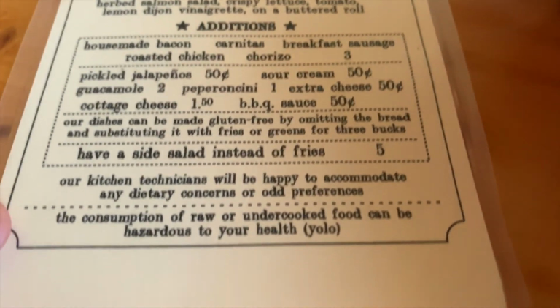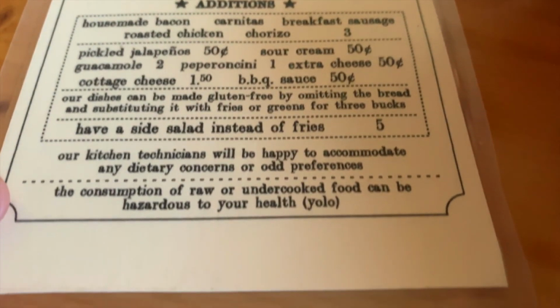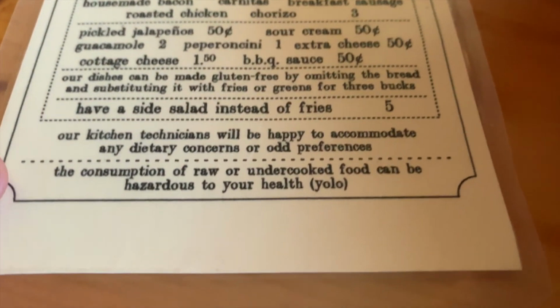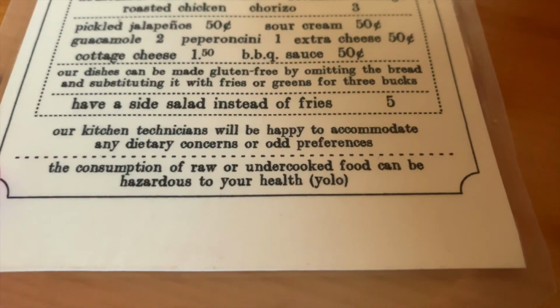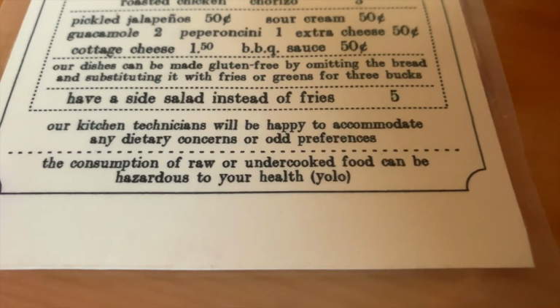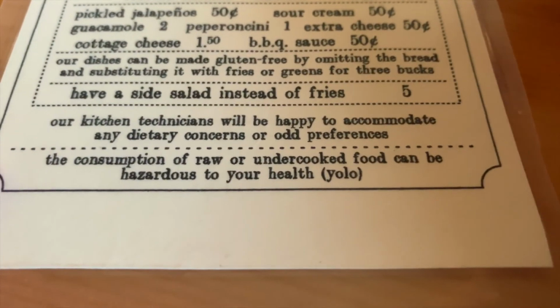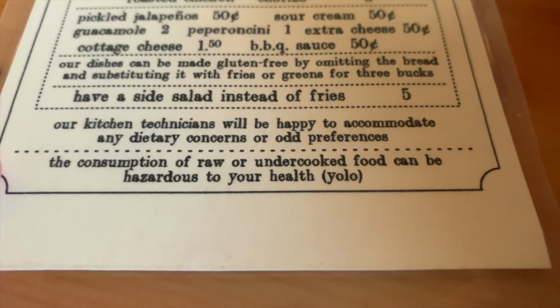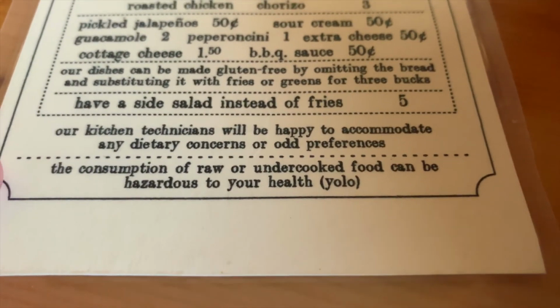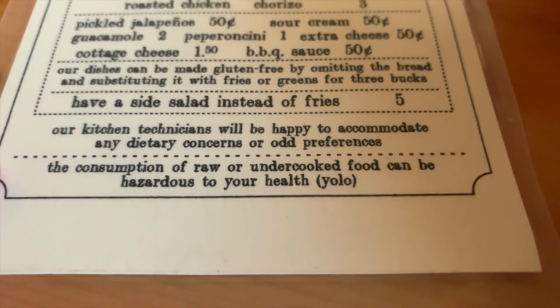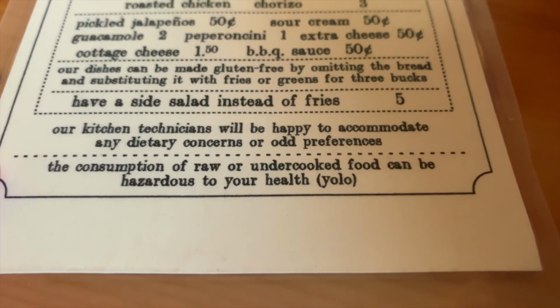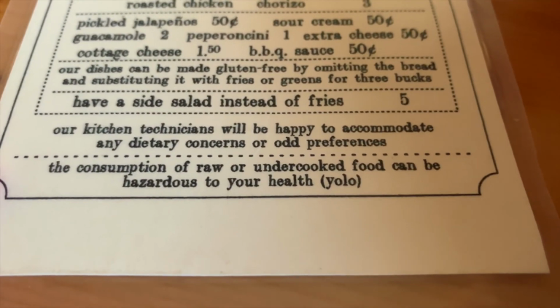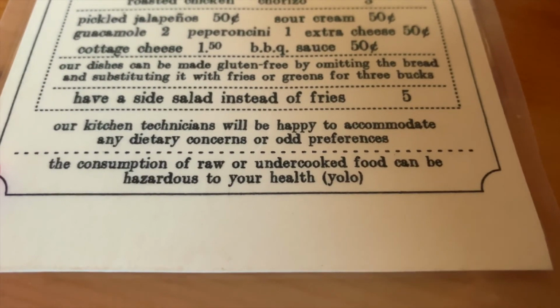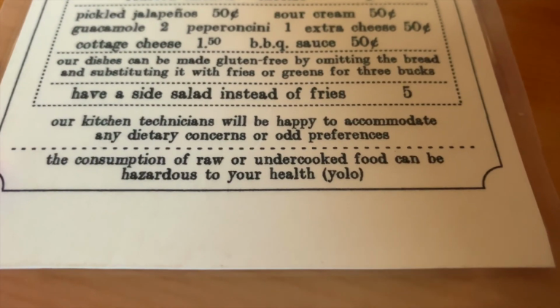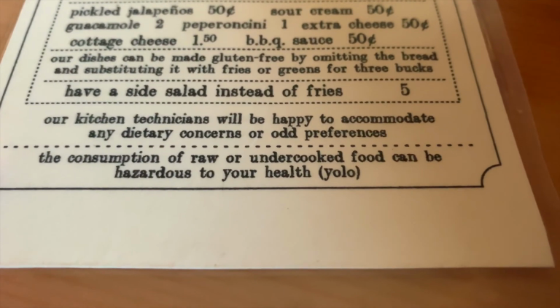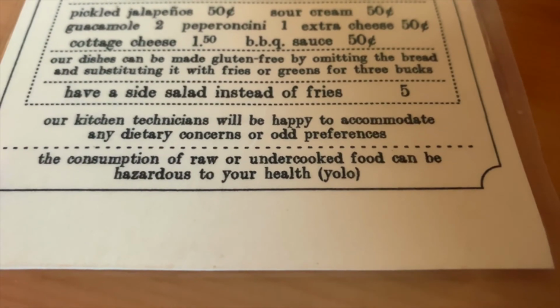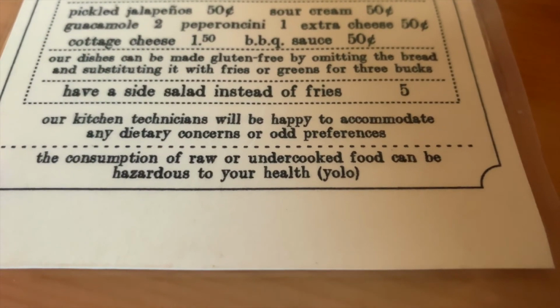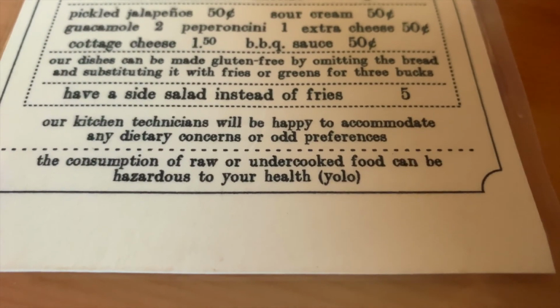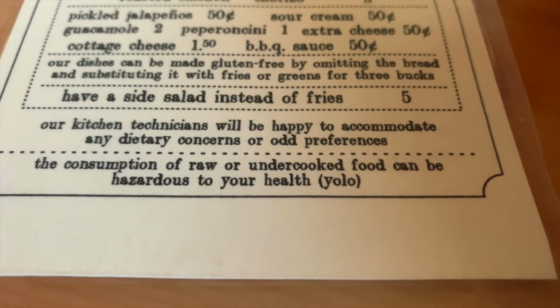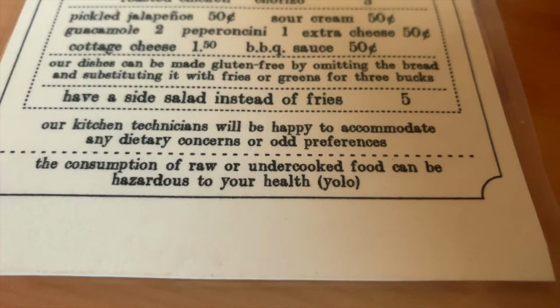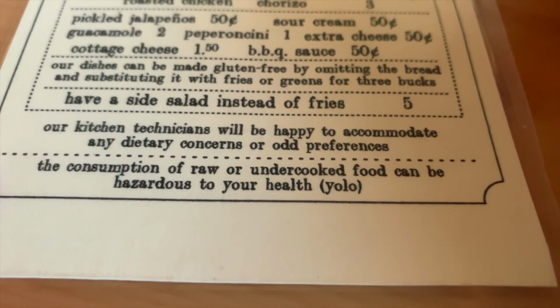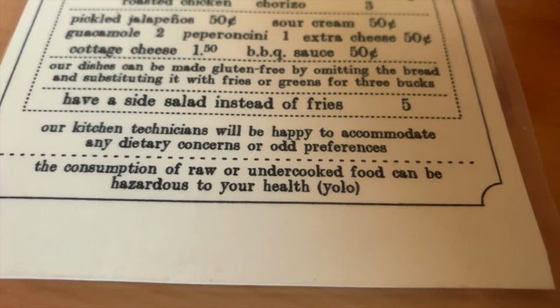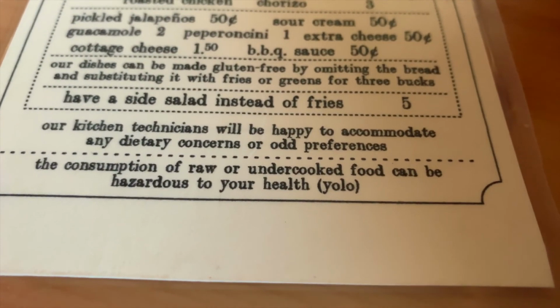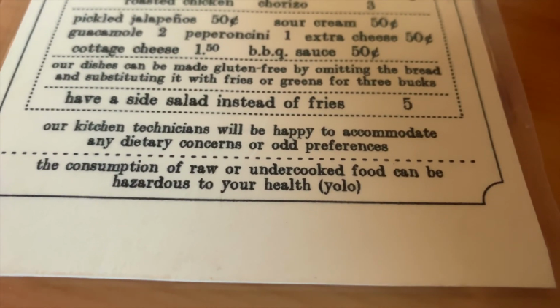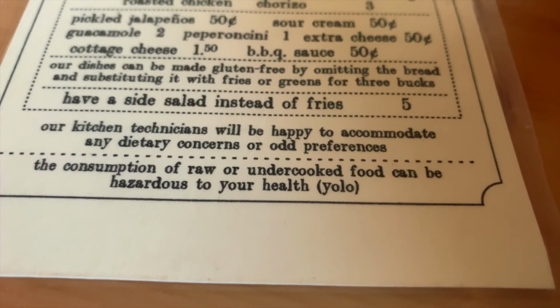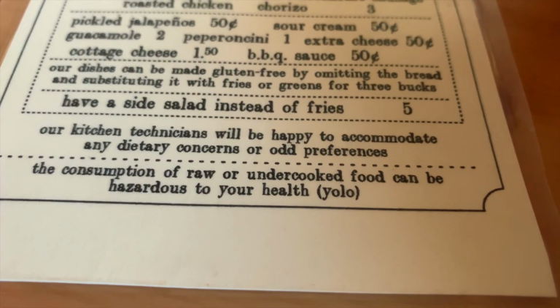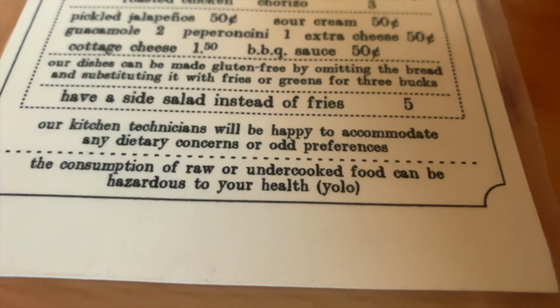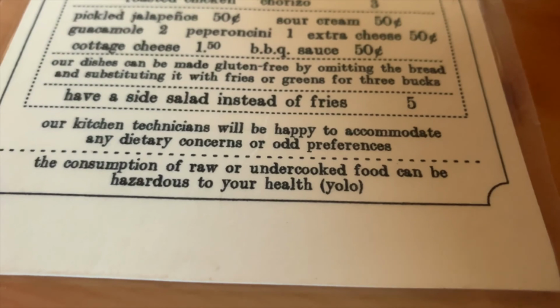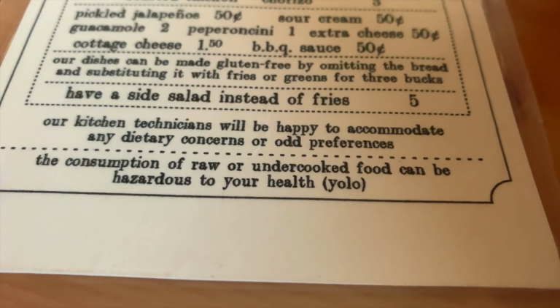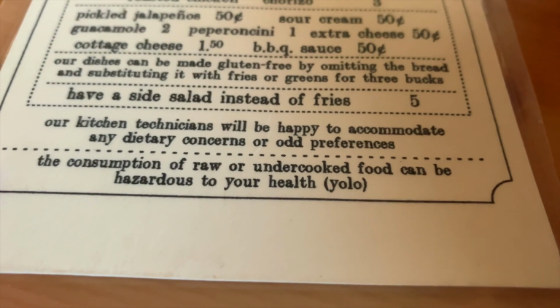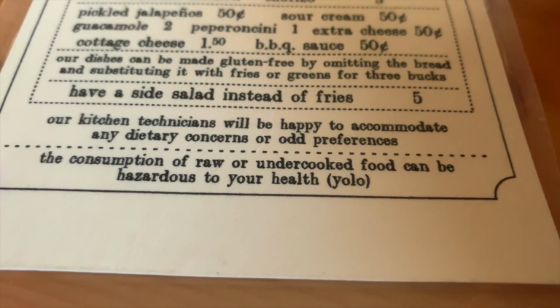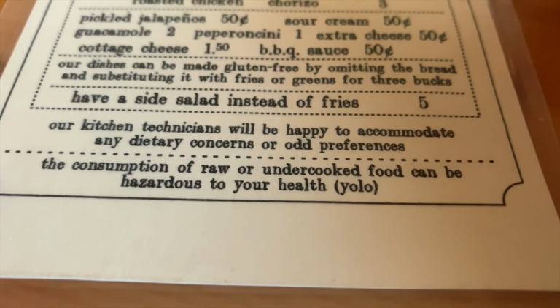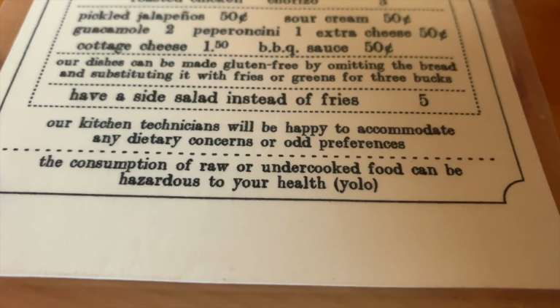There's a sign warning that the consumption of raw or undercooked food can be hazardous to your health. YOLO.